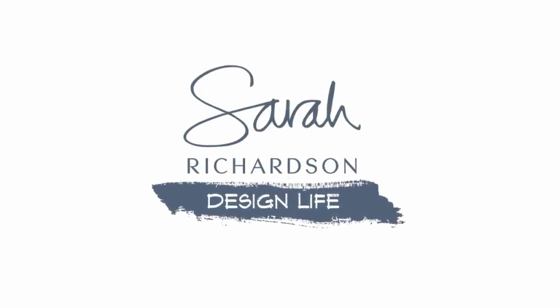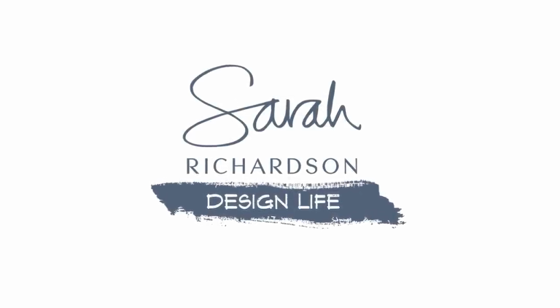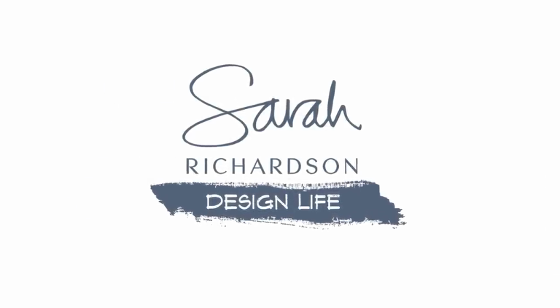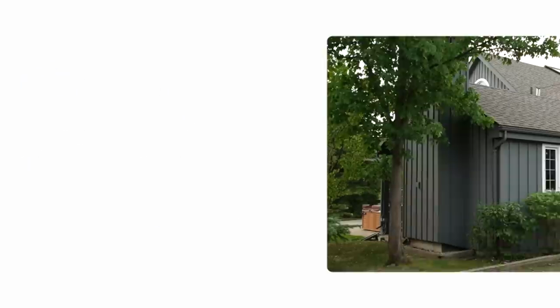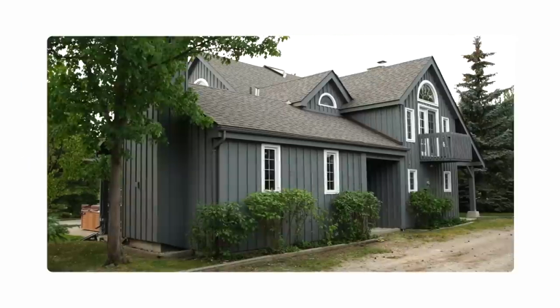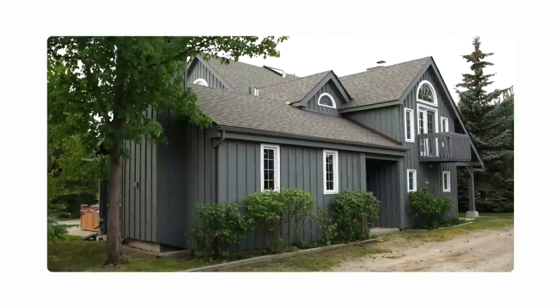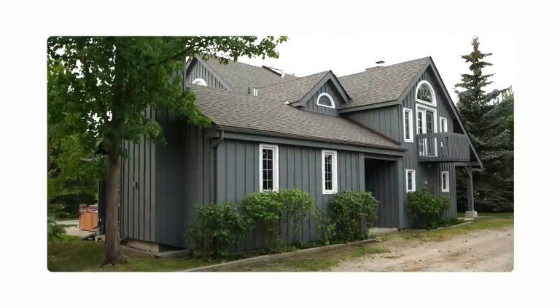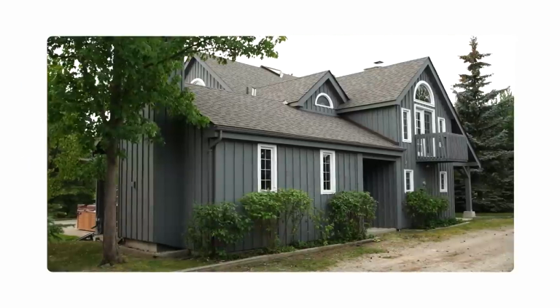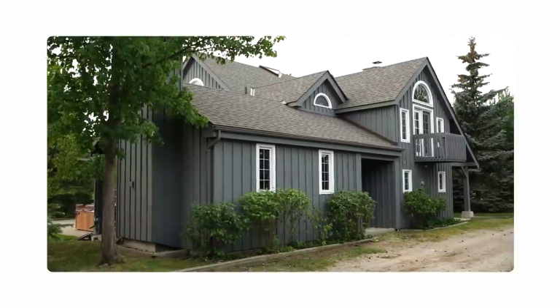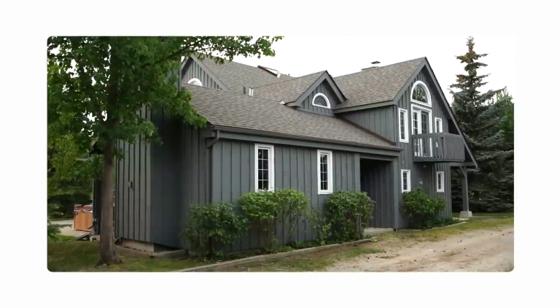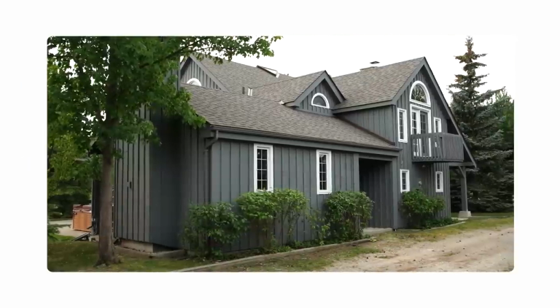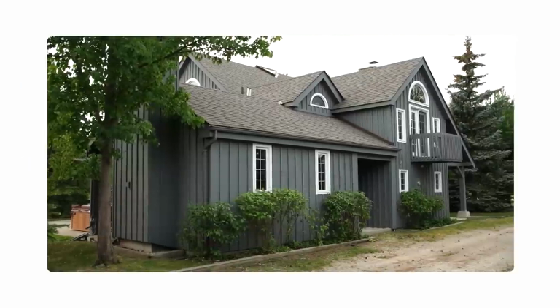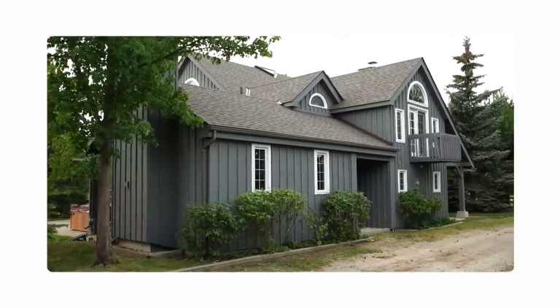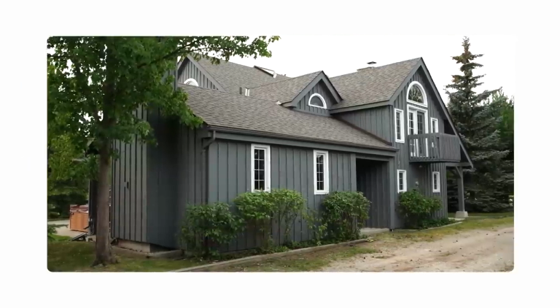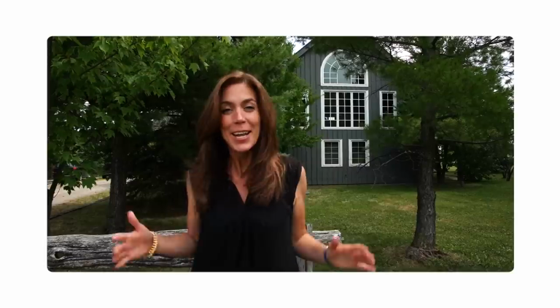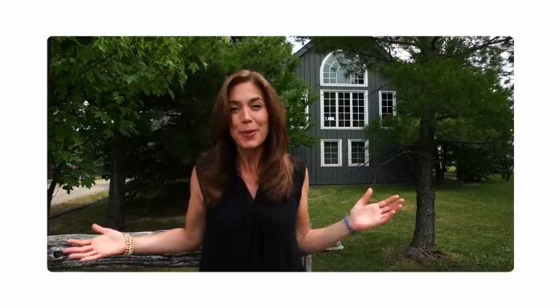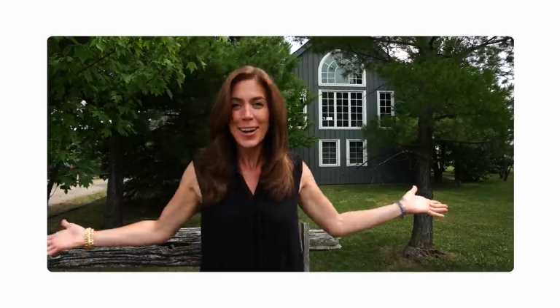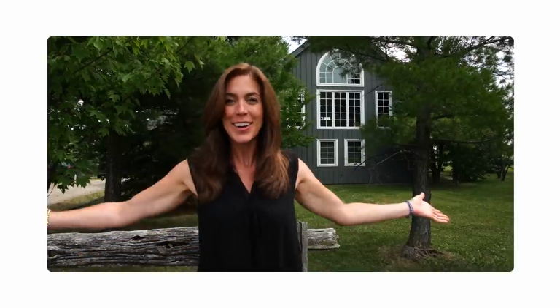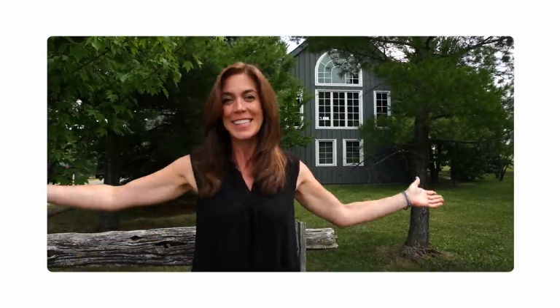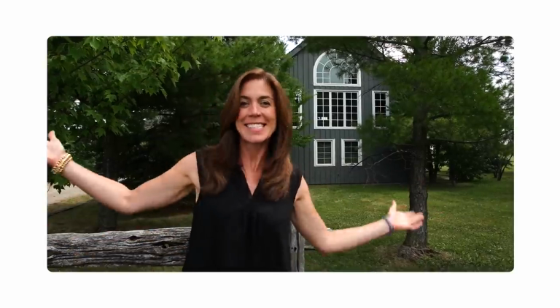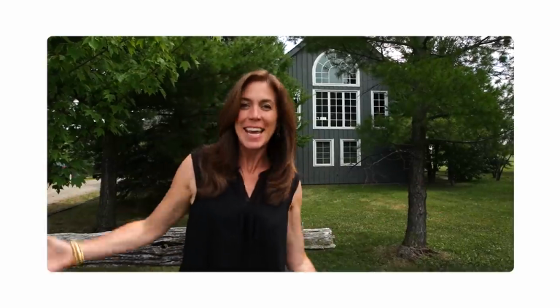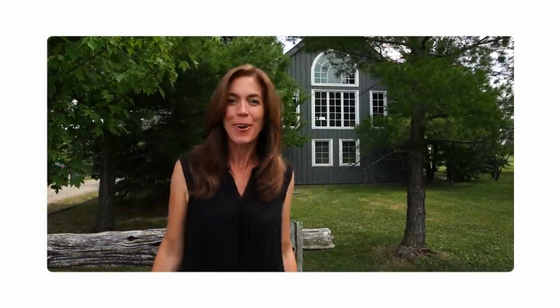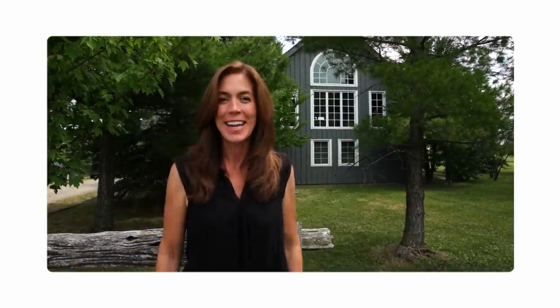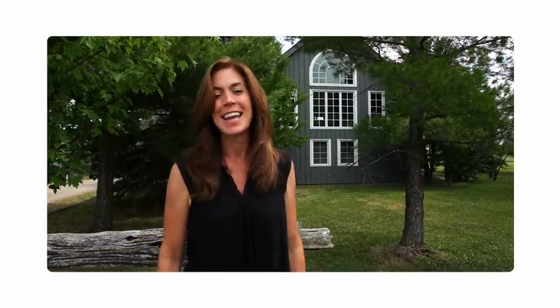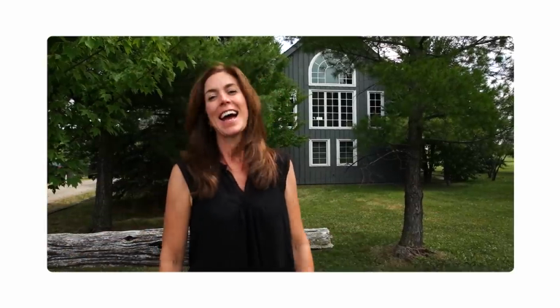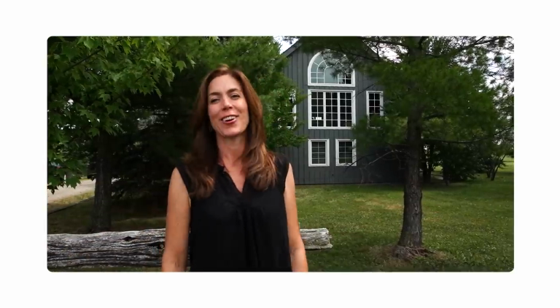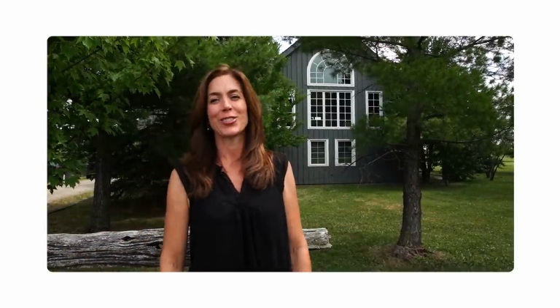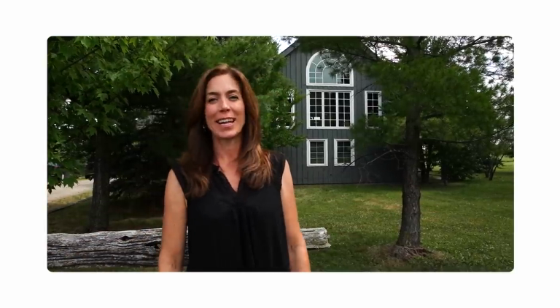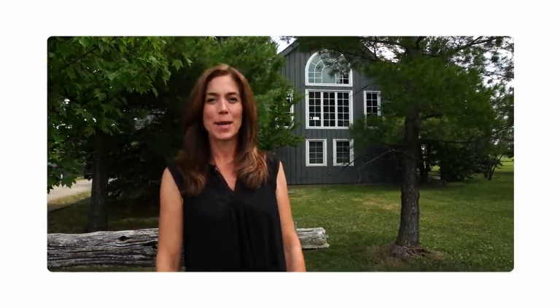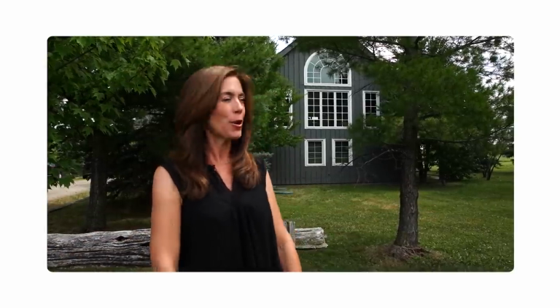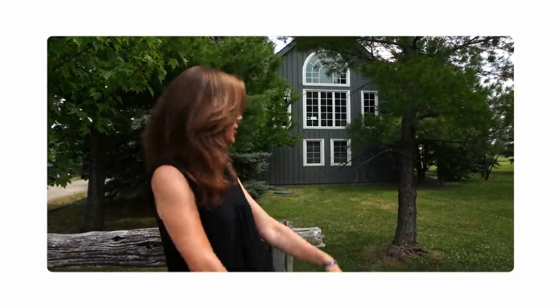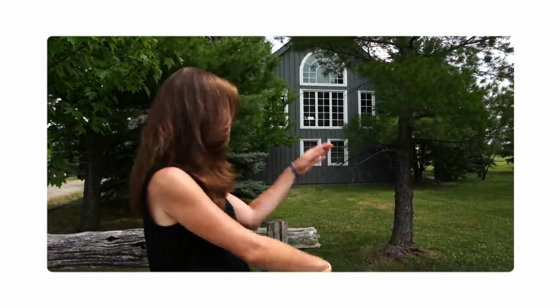Coming up, we start a brand new reno. Here we are — it's day one at our chalet project.